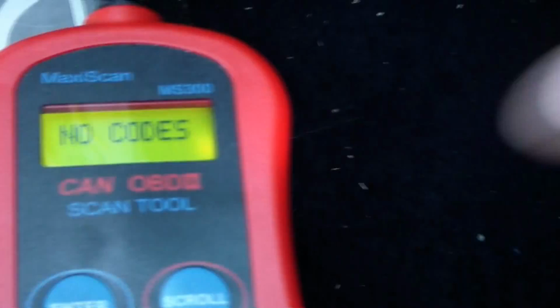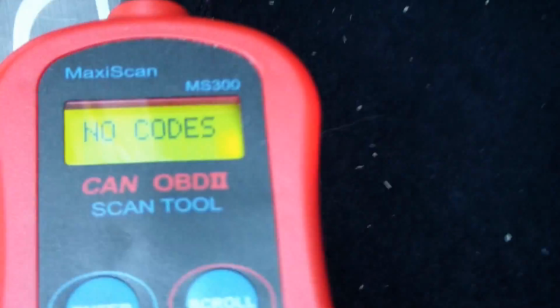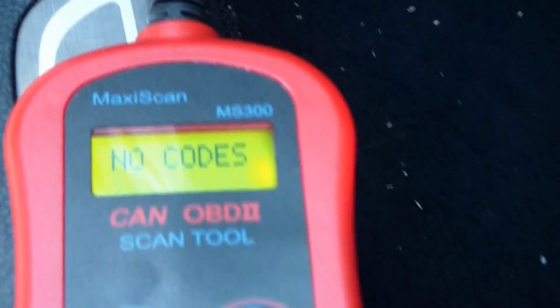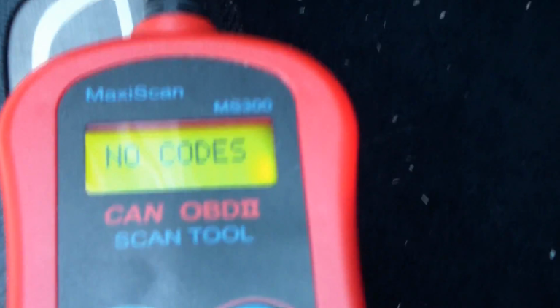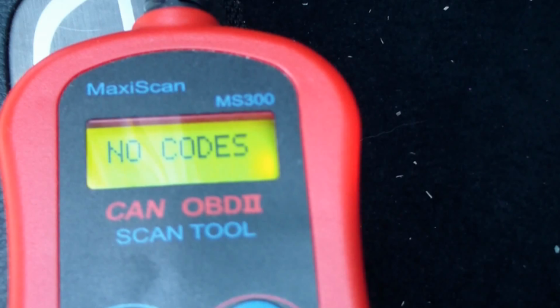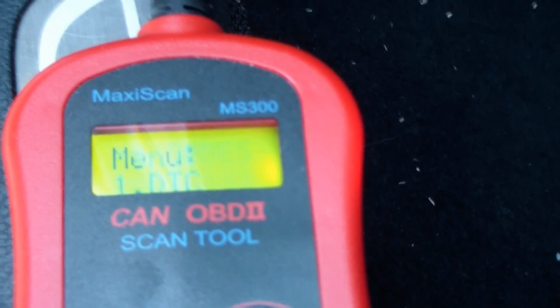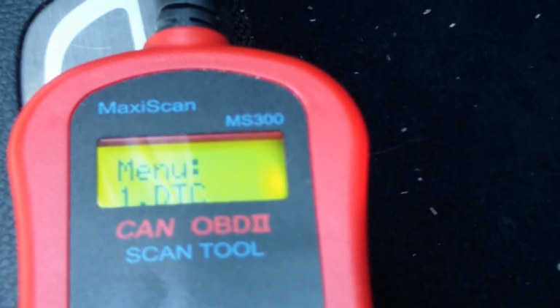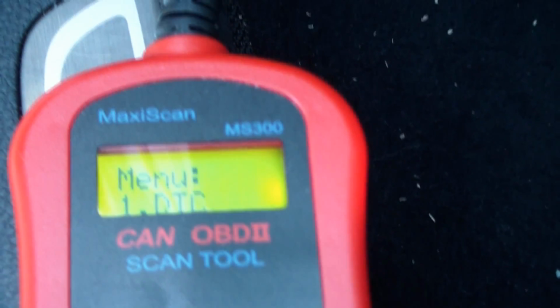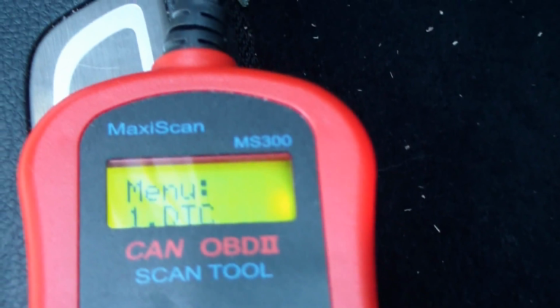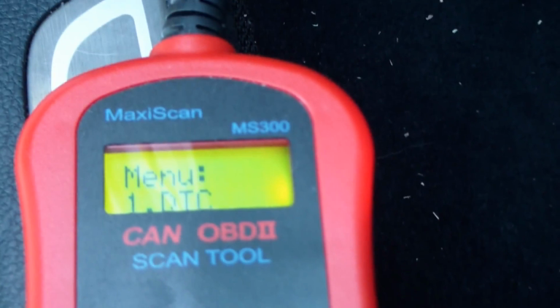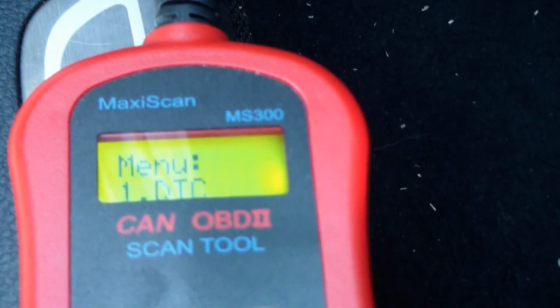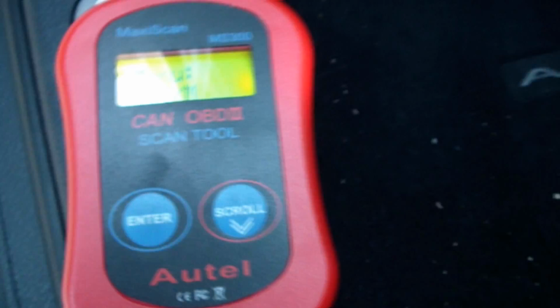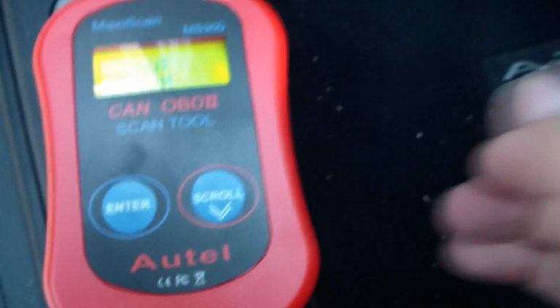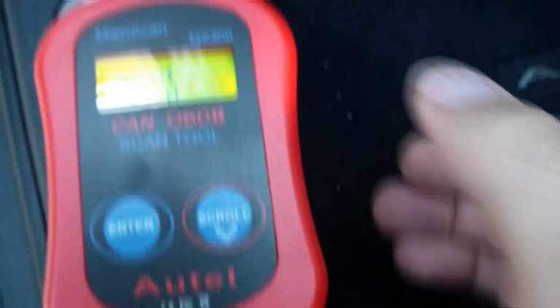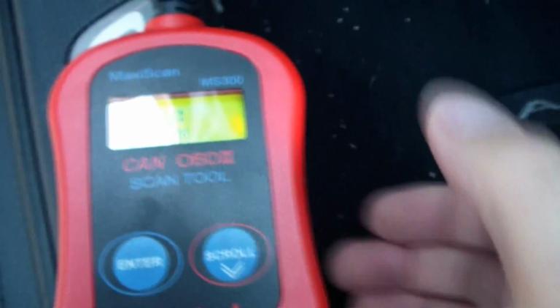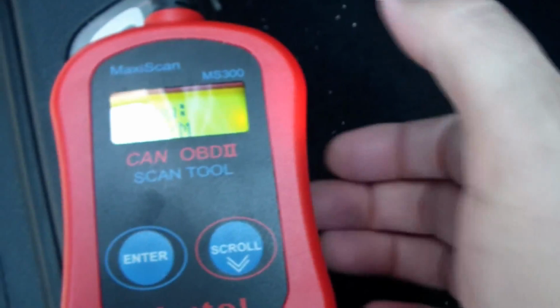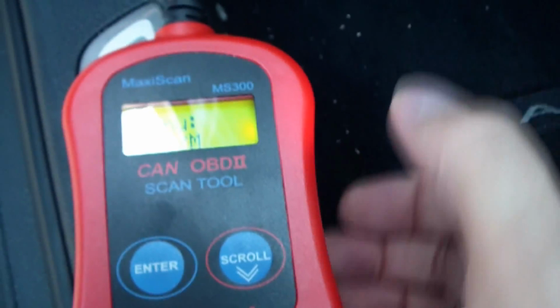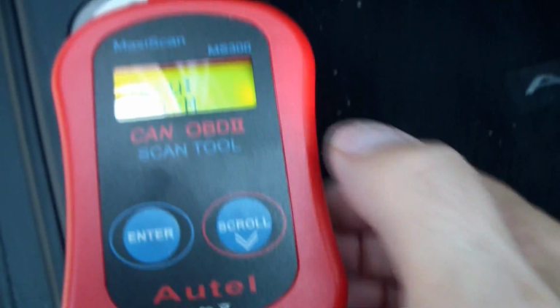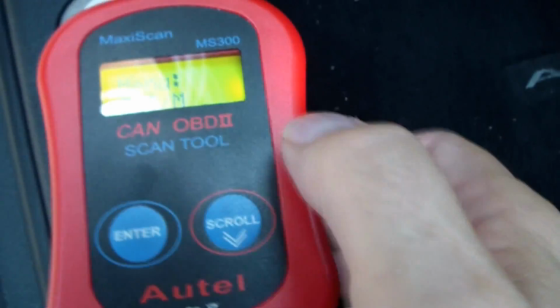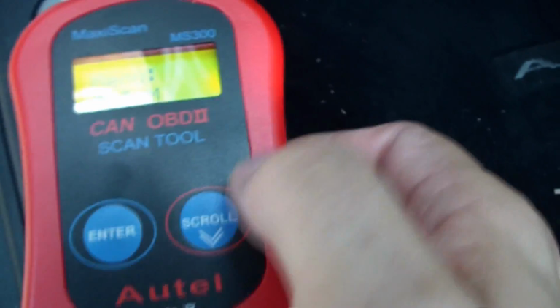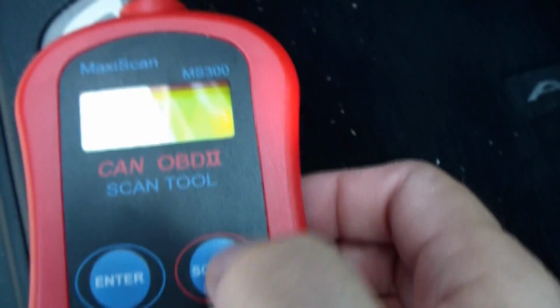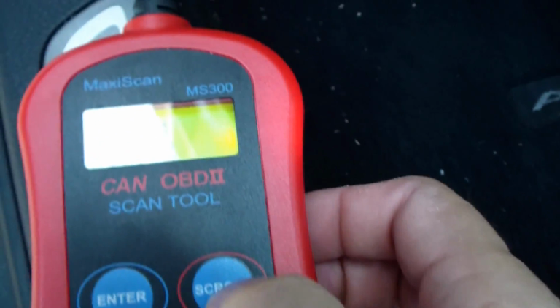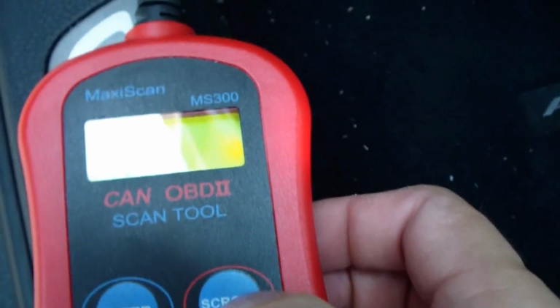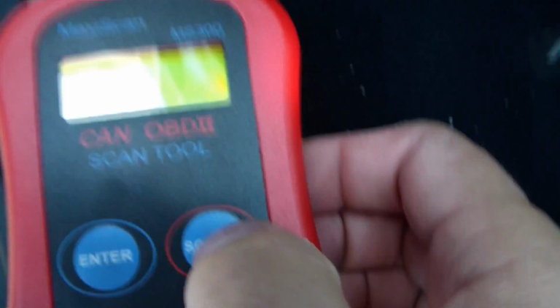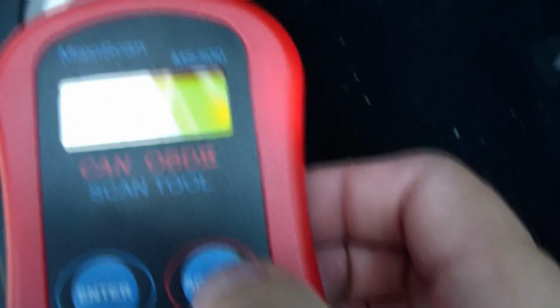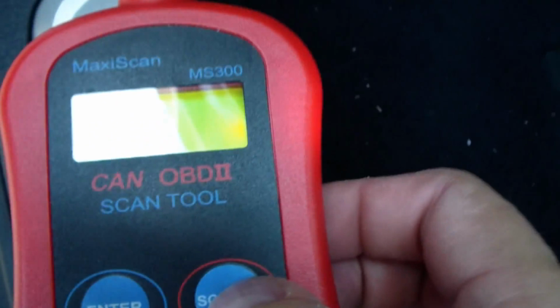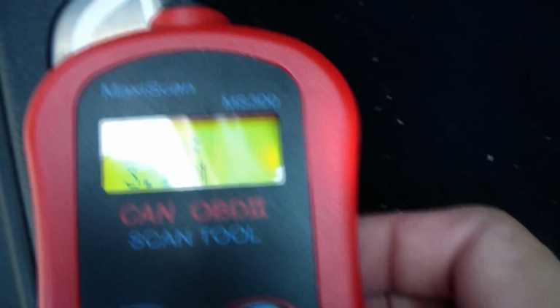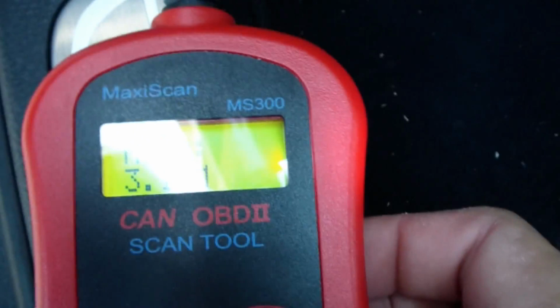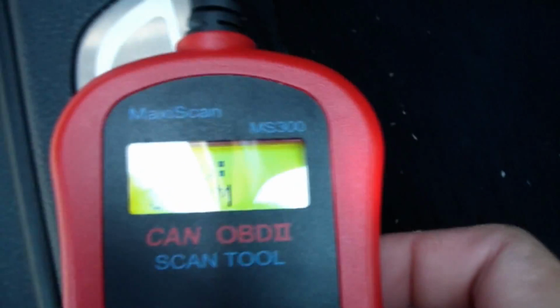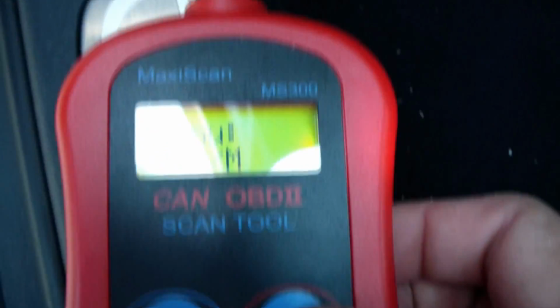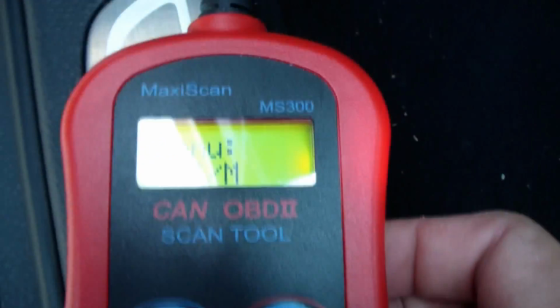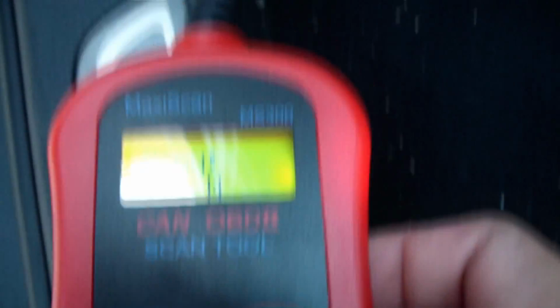No codes. Everything's fine. There are no codes, but we can also see all the other system status information.